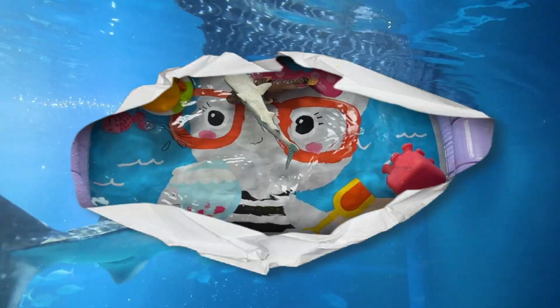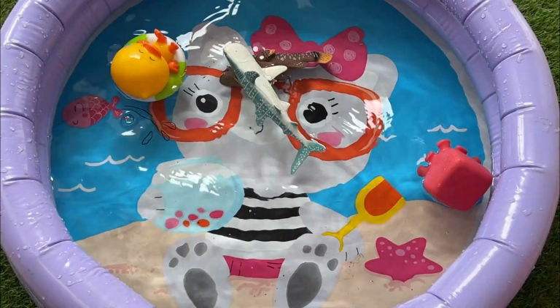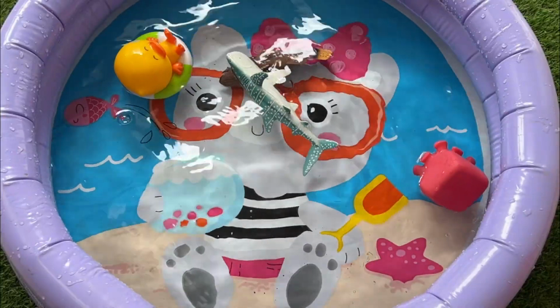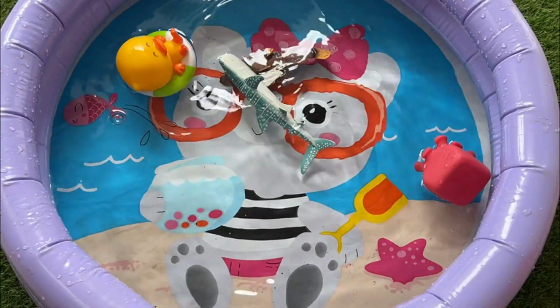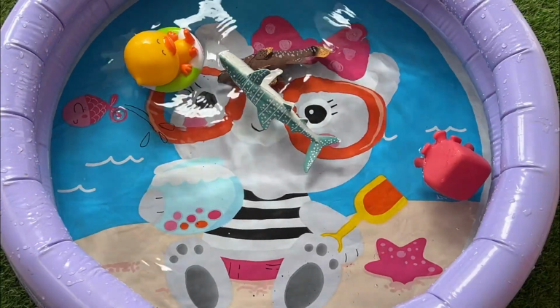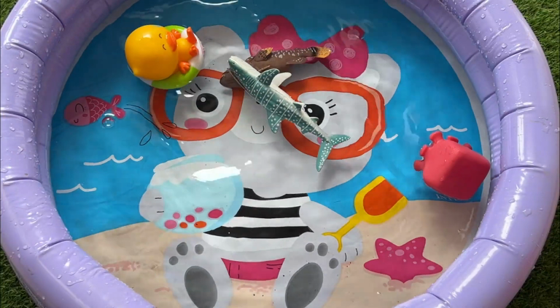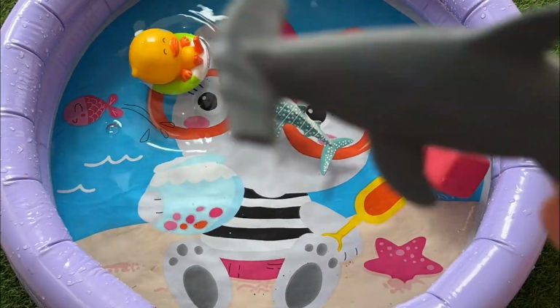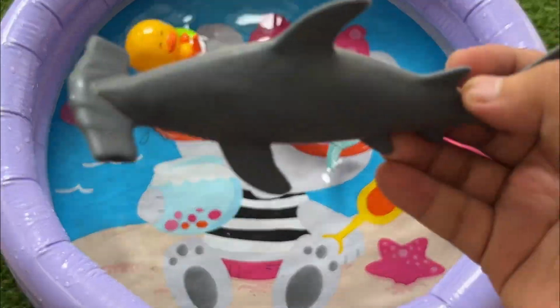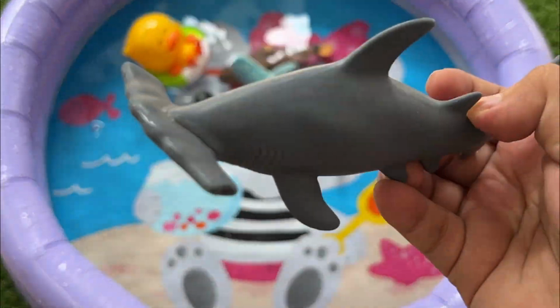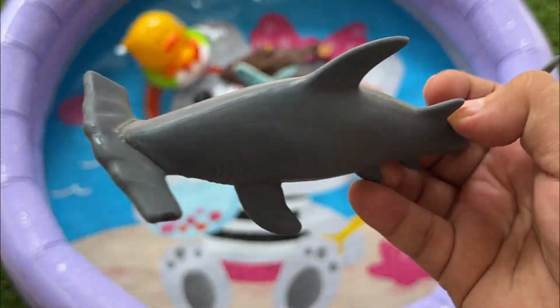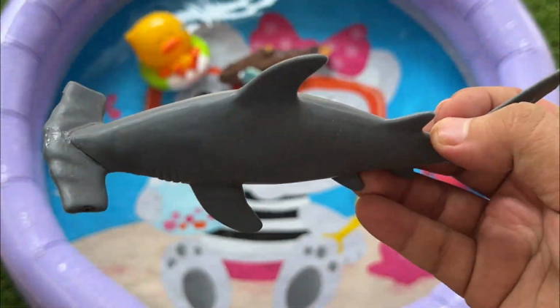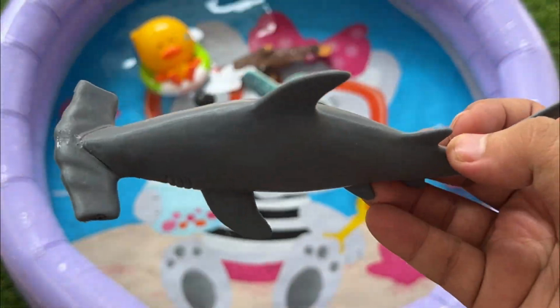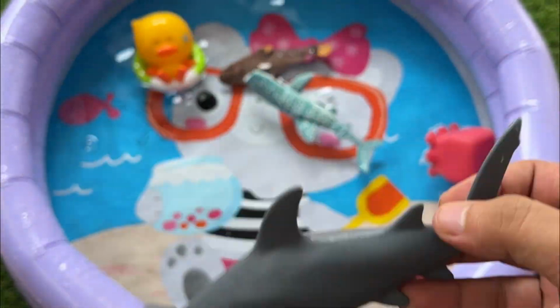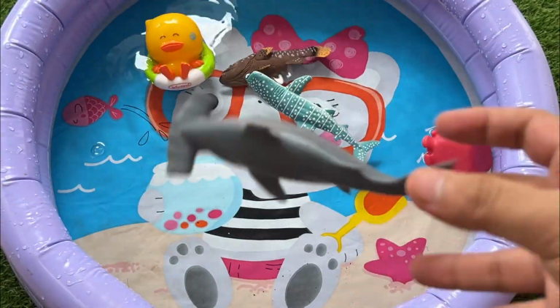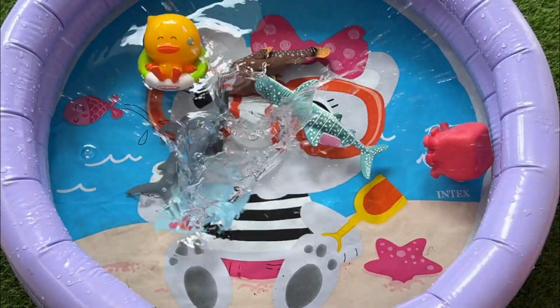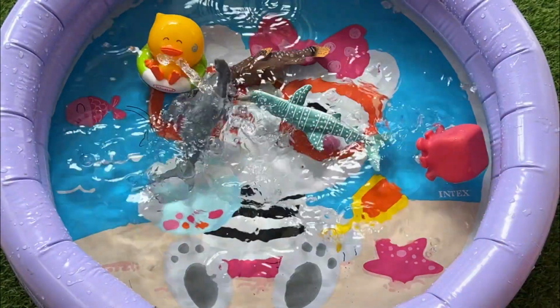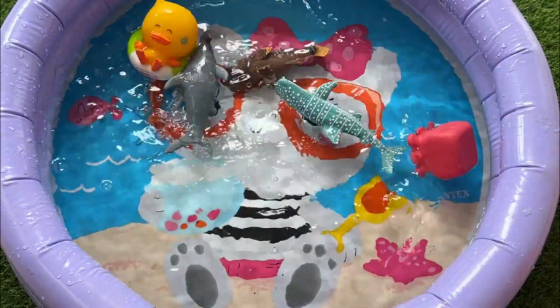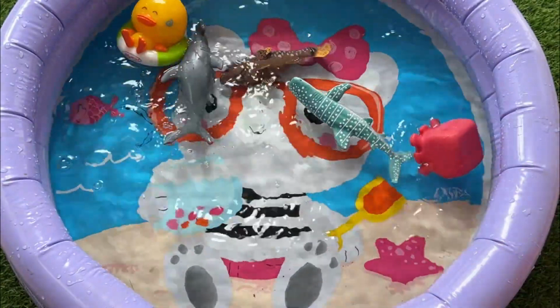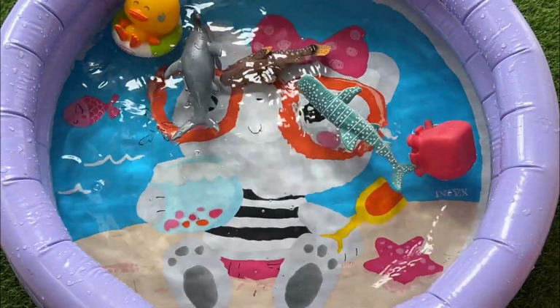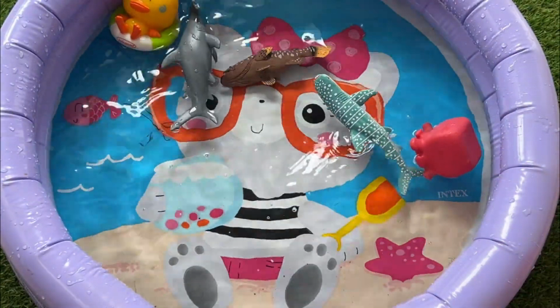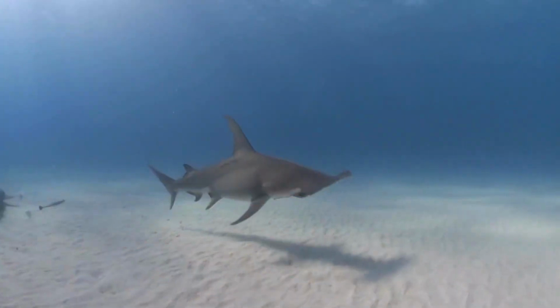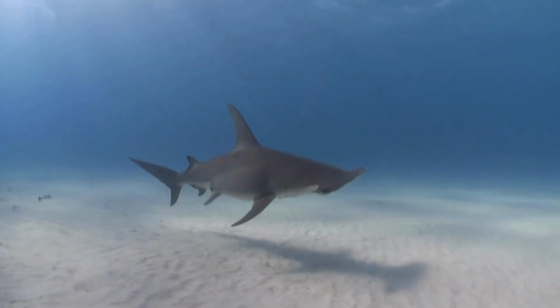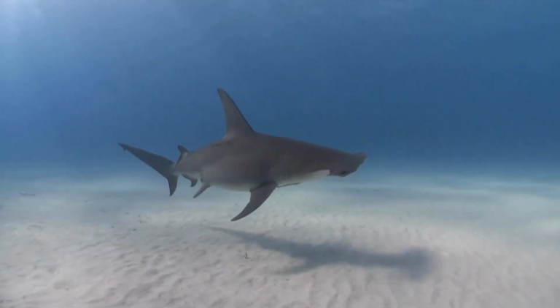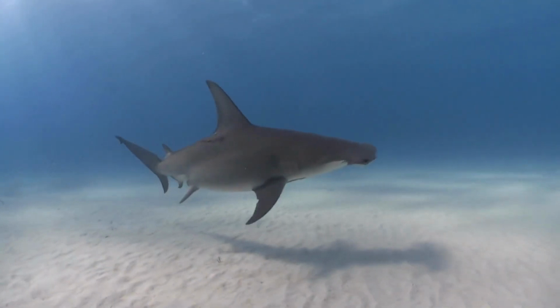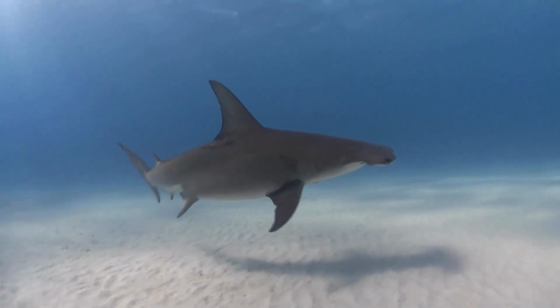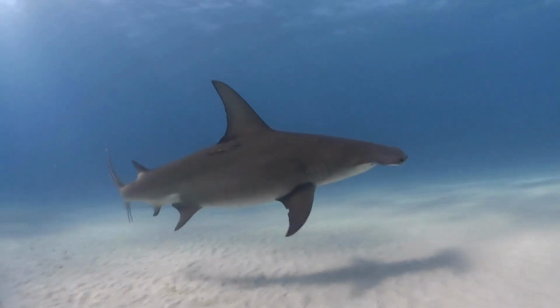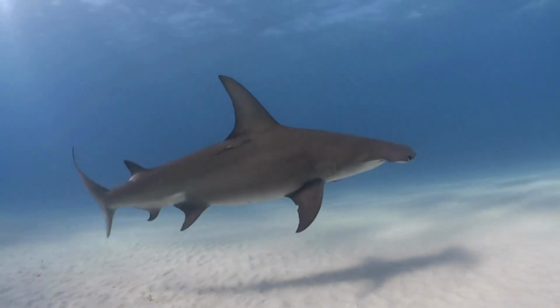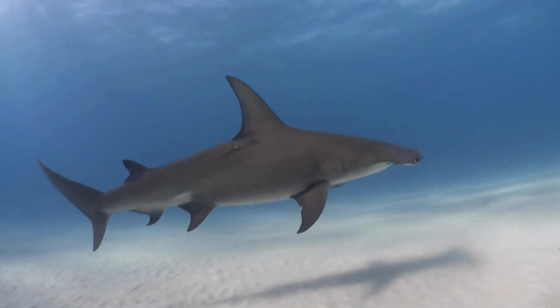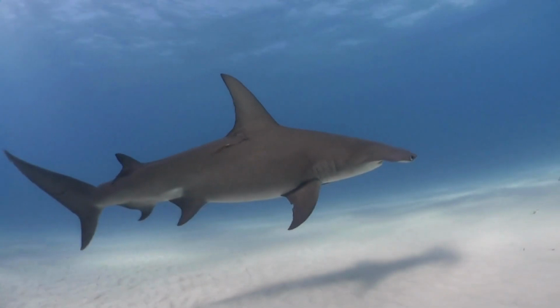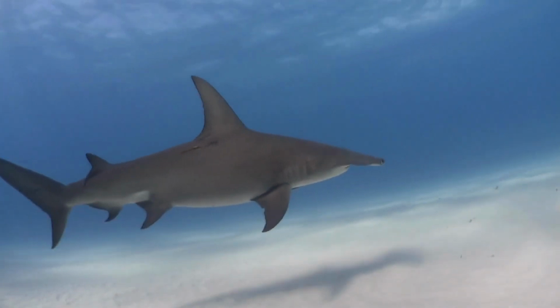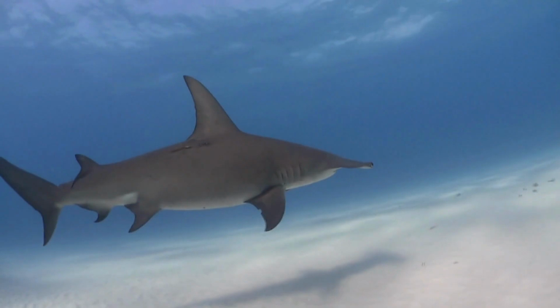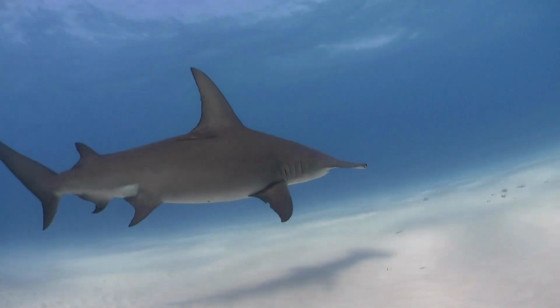The hammerhead family includes about 10 different species, from the small bonnethead shark to the massive great hammerhead.